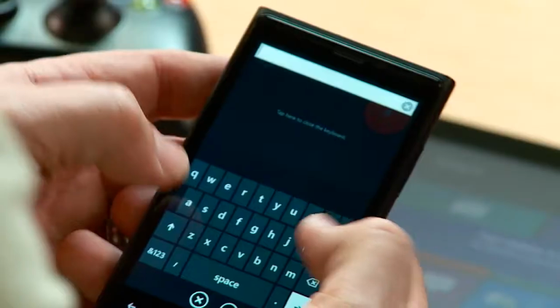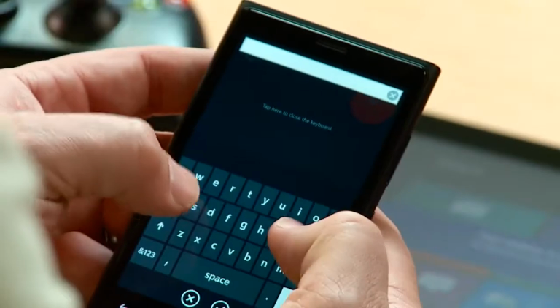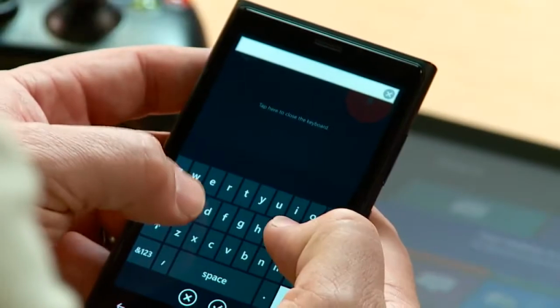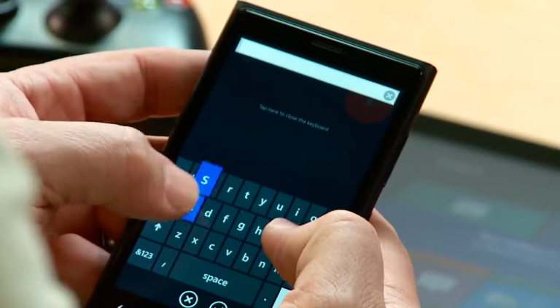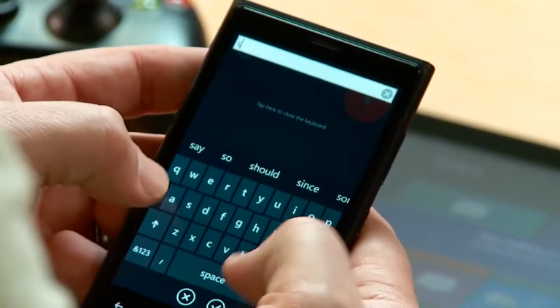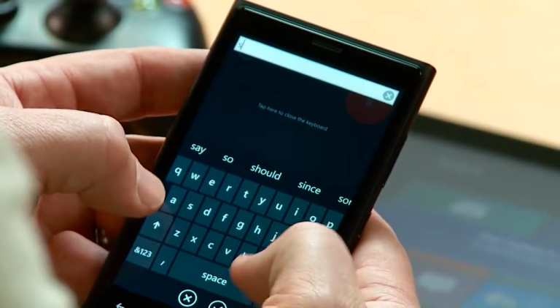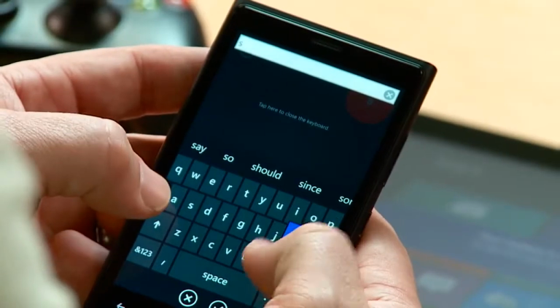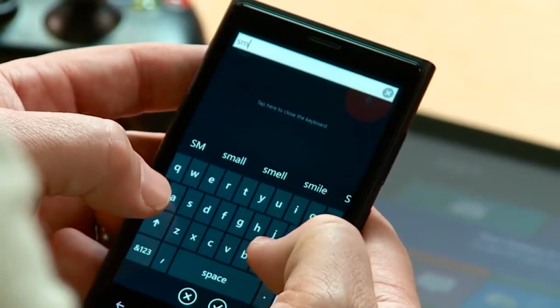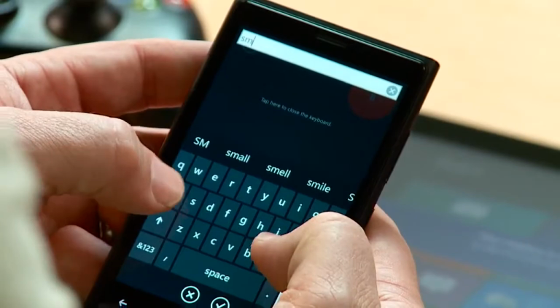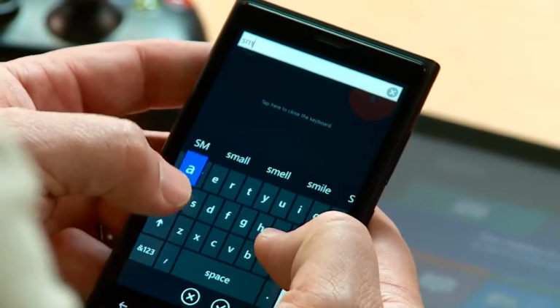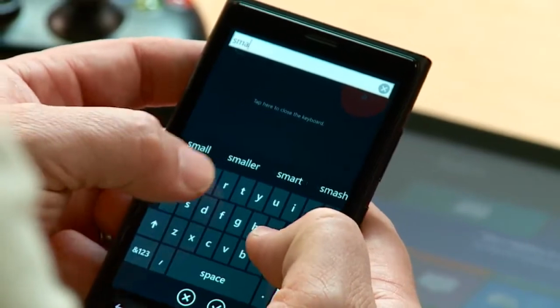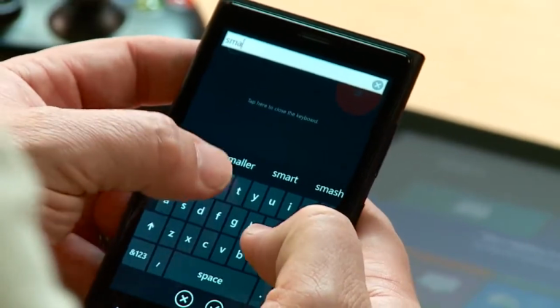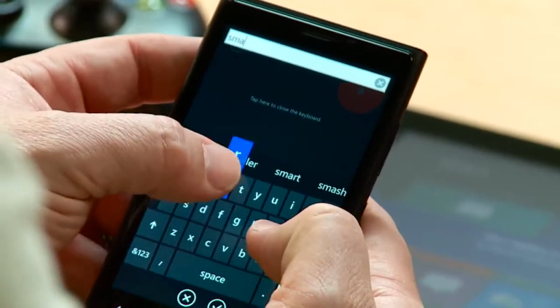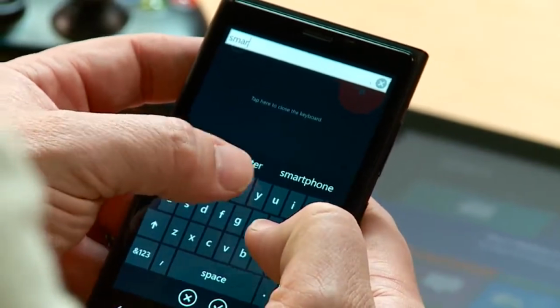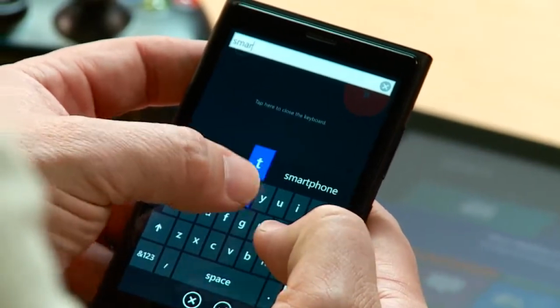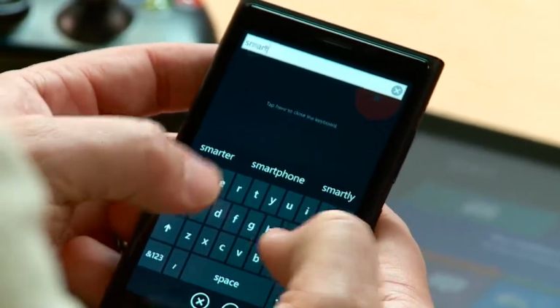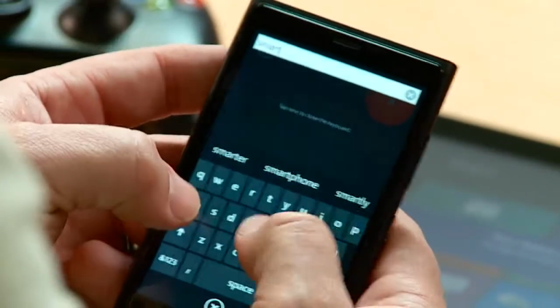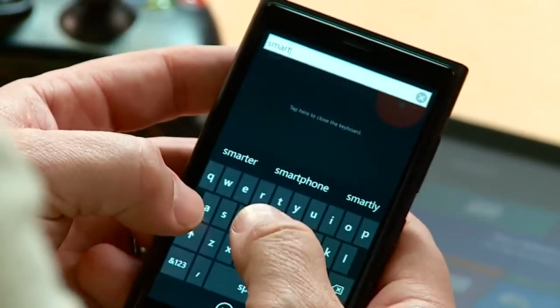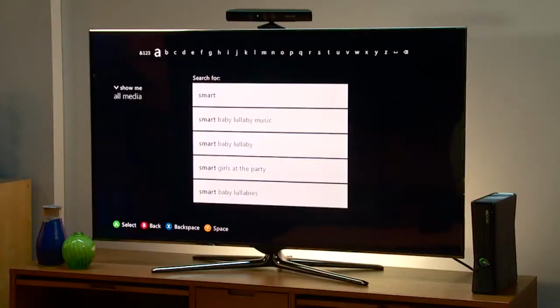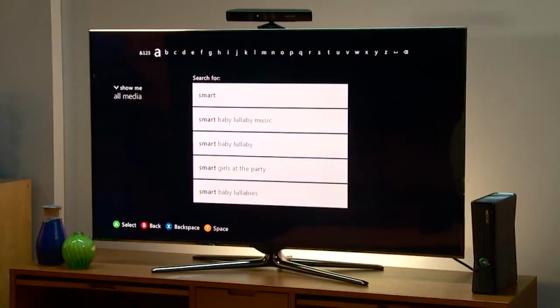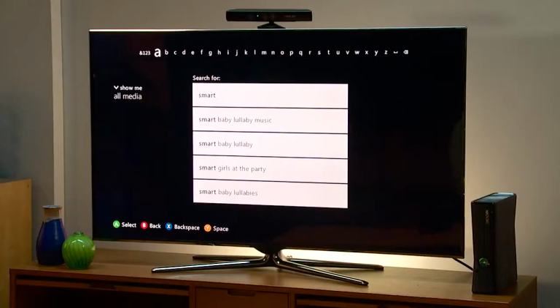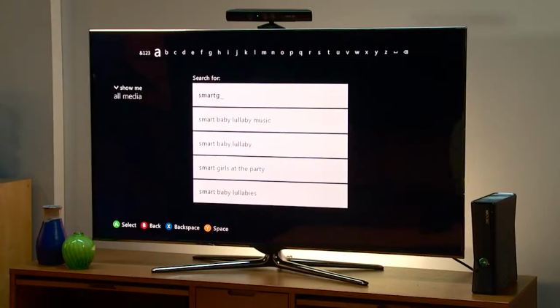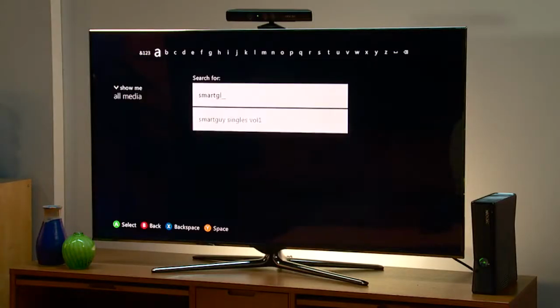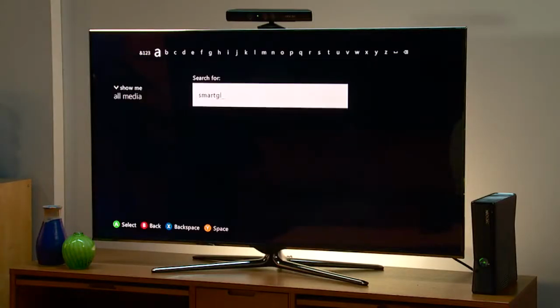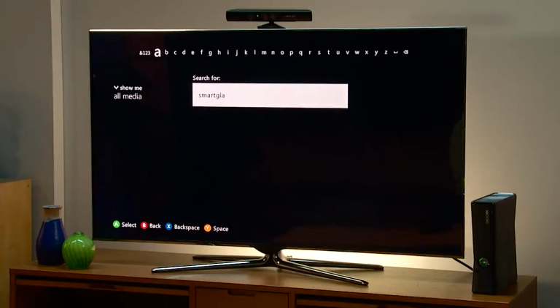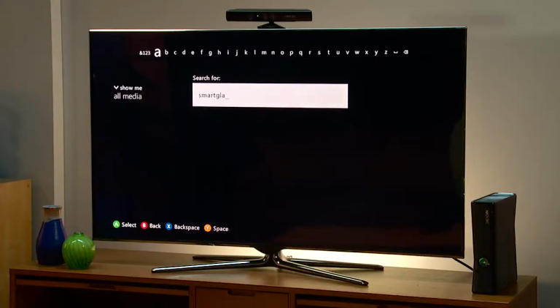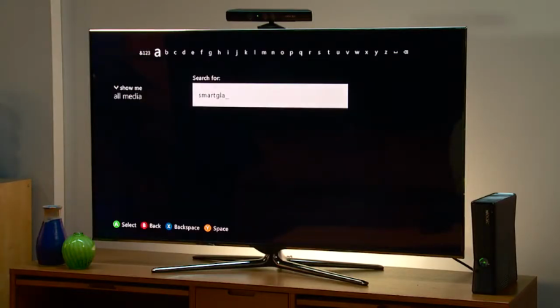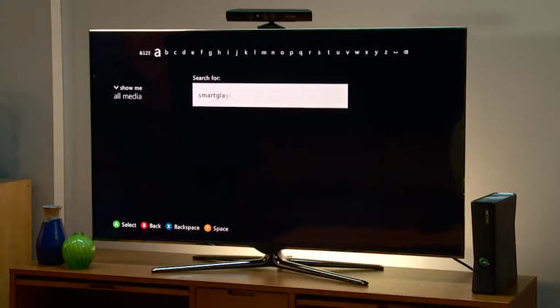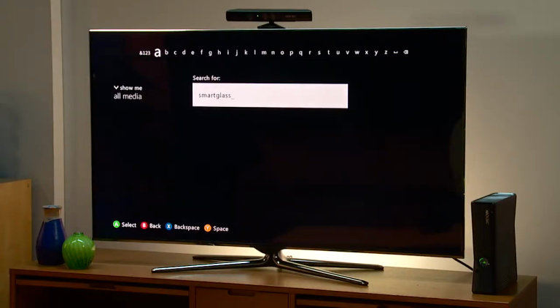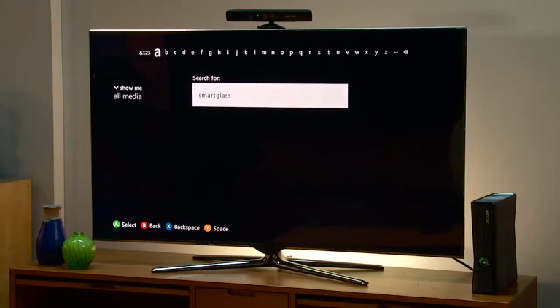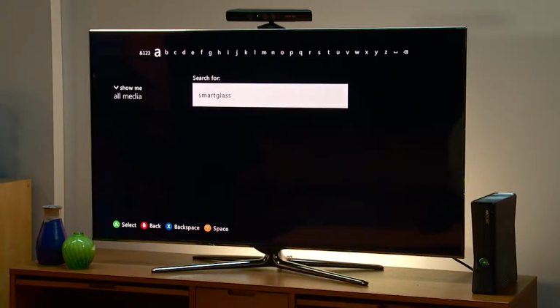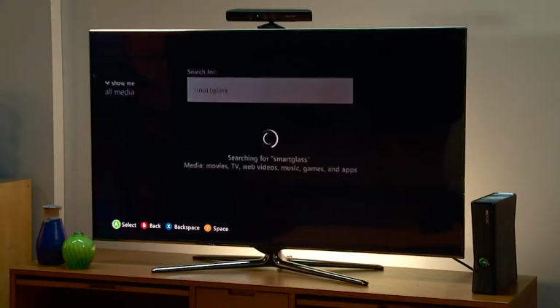And text input isn't just for Internet Explorer. You can use it to redeem token codes, manage your account information, and so on.